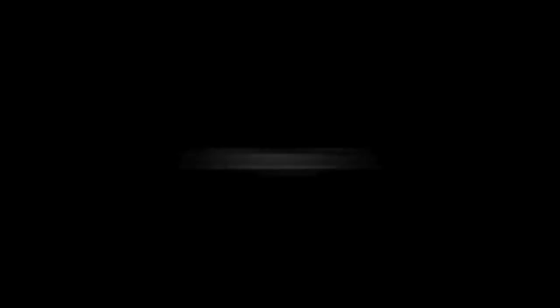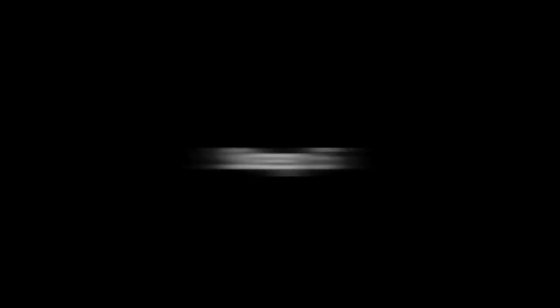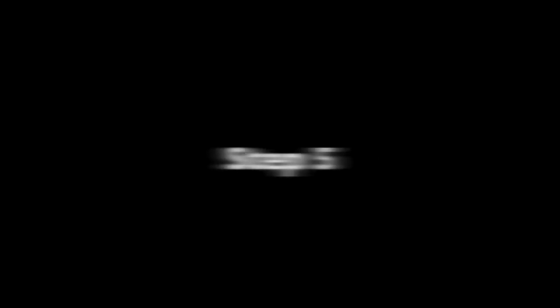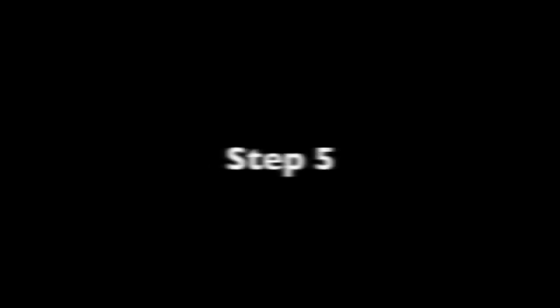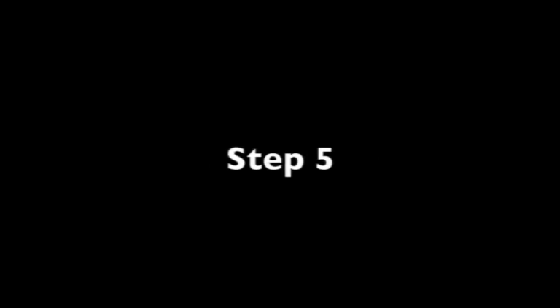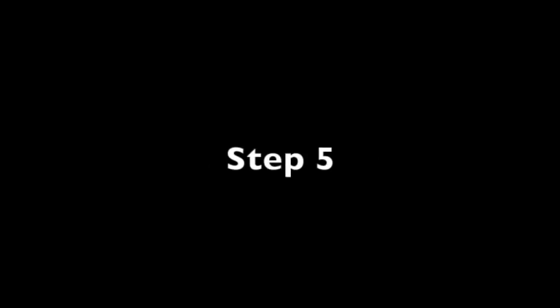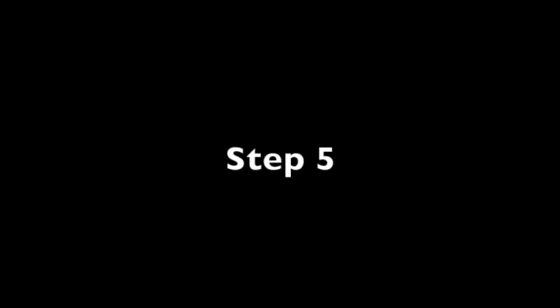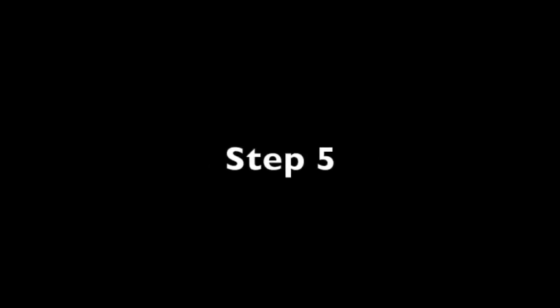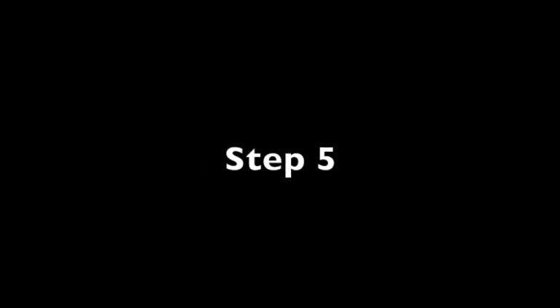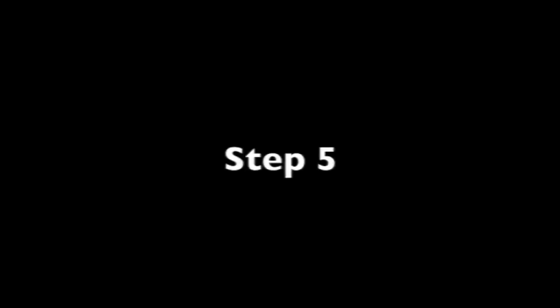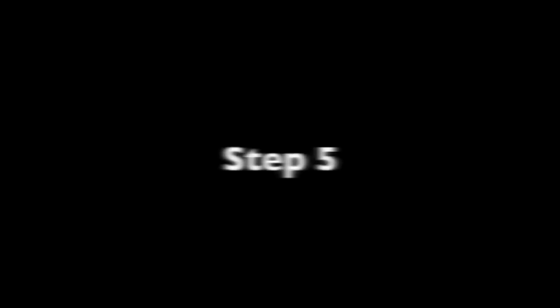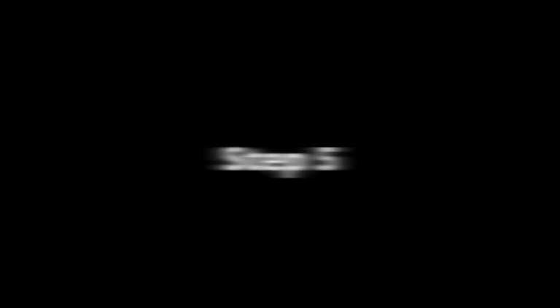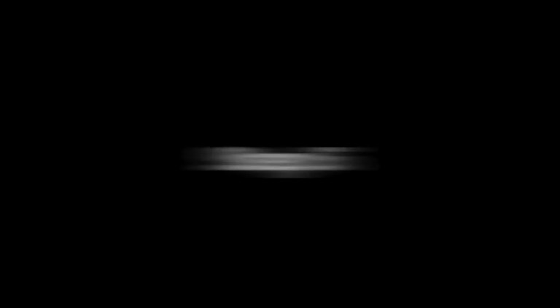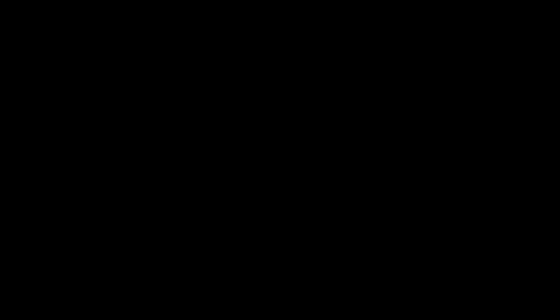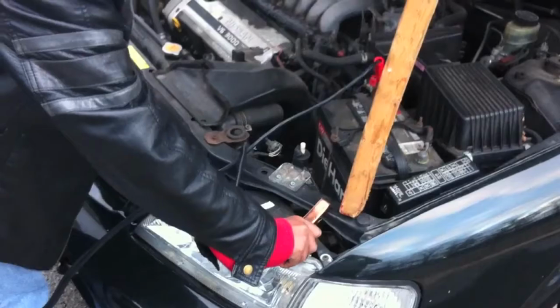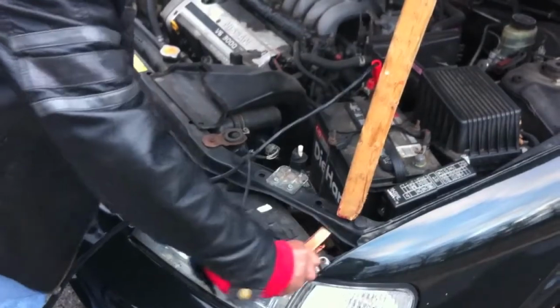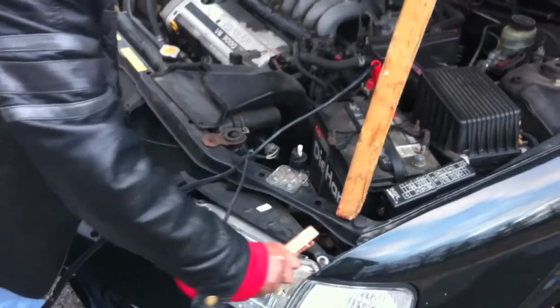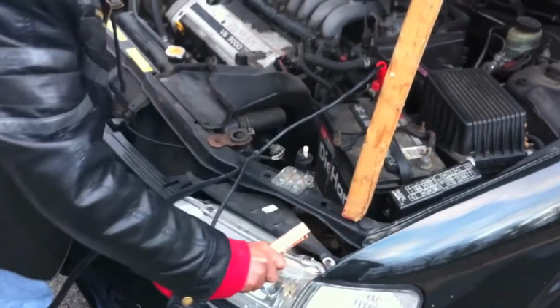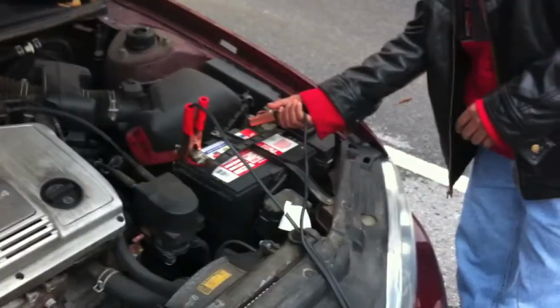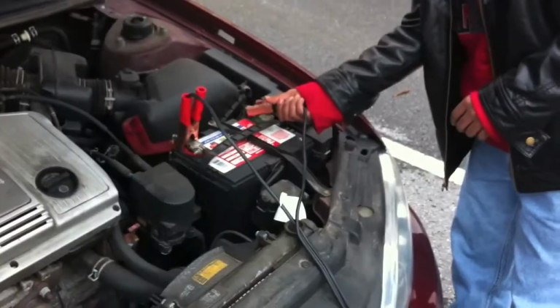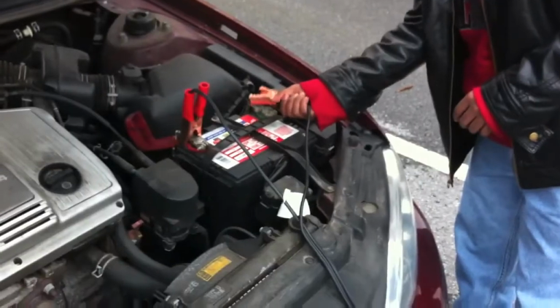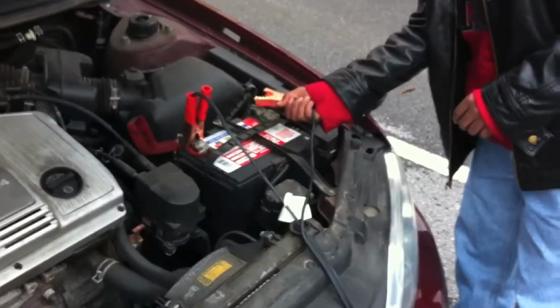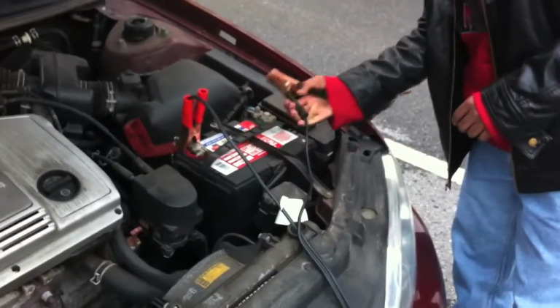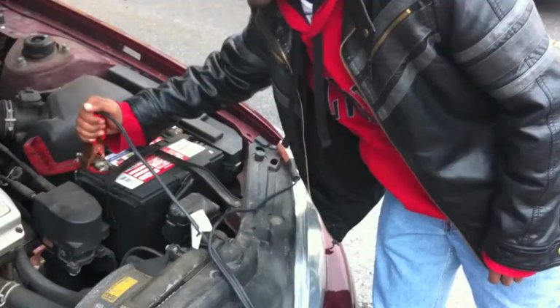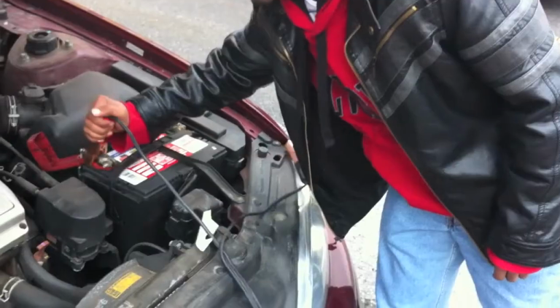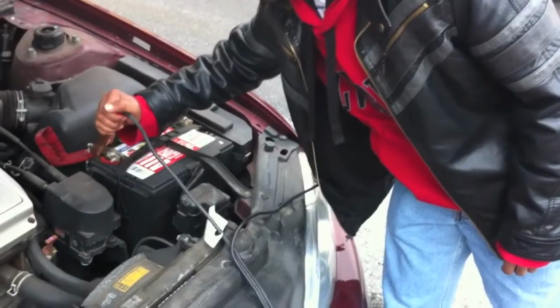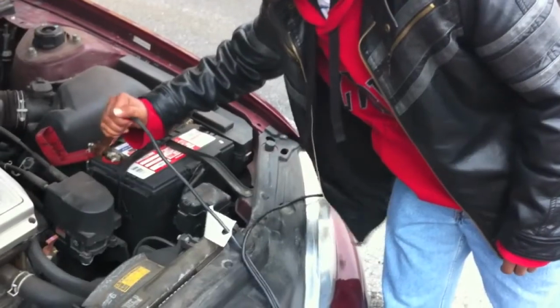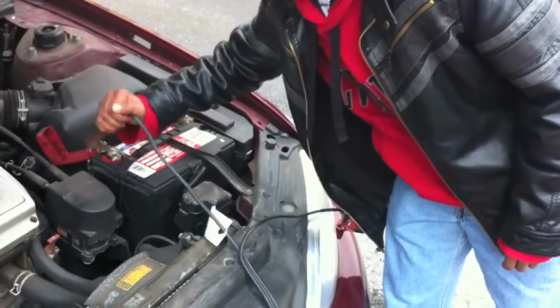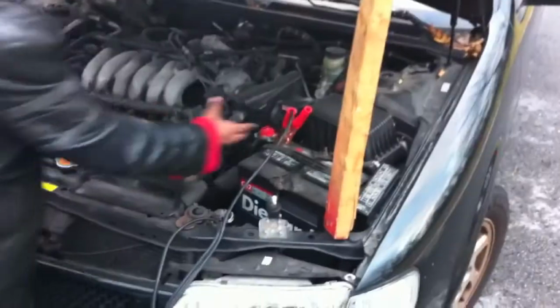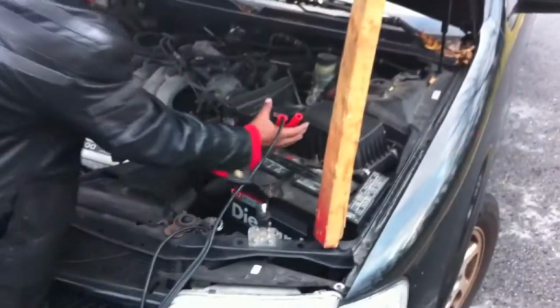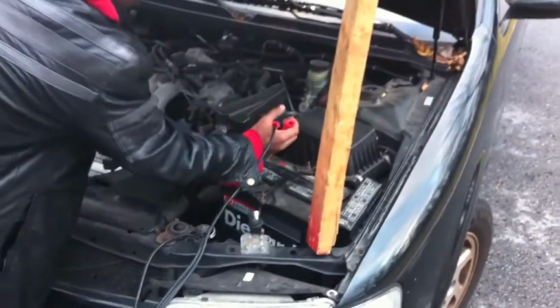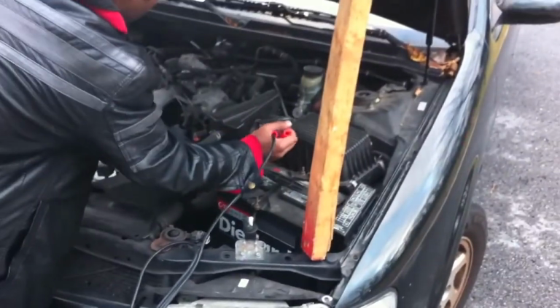Step 5: Start the bad car and remove the cables in reverse order: ground bad, black good, red good, red bad.